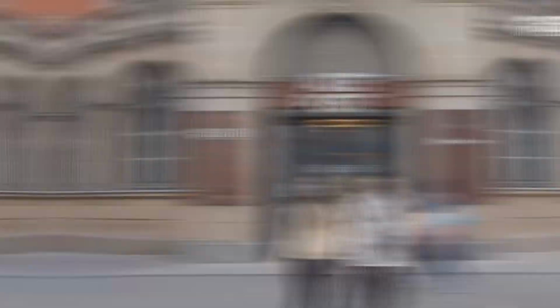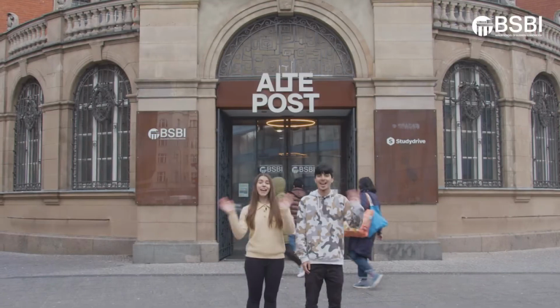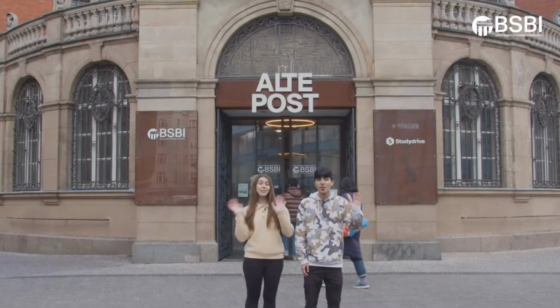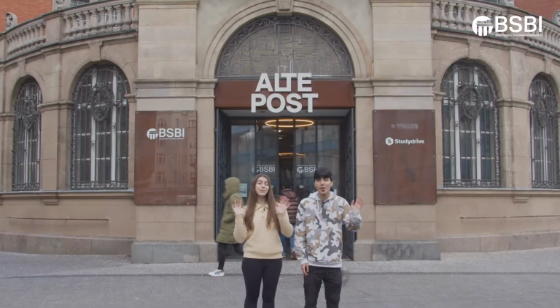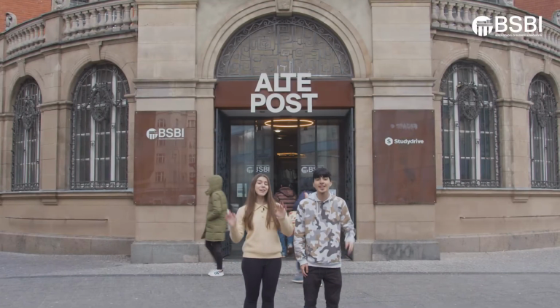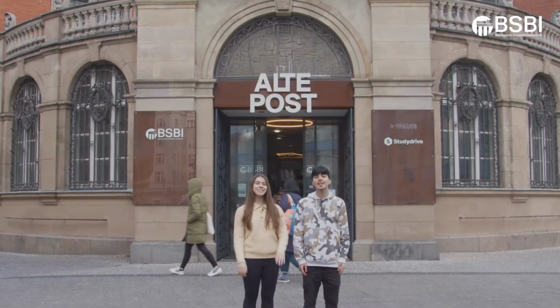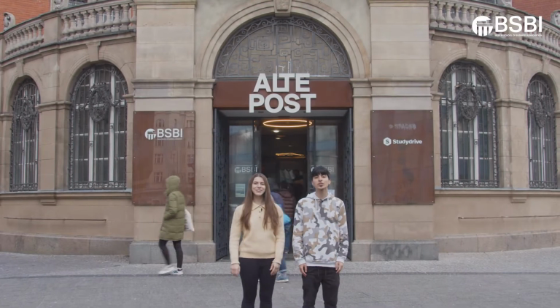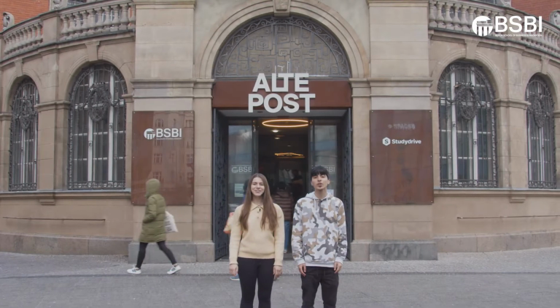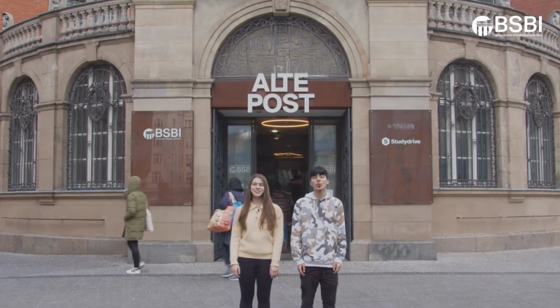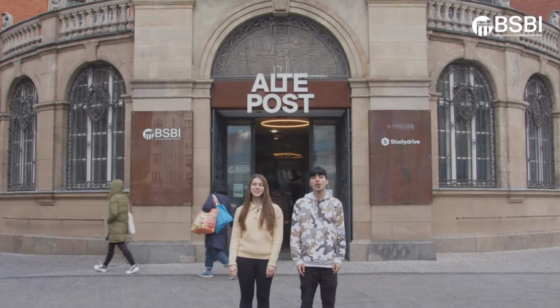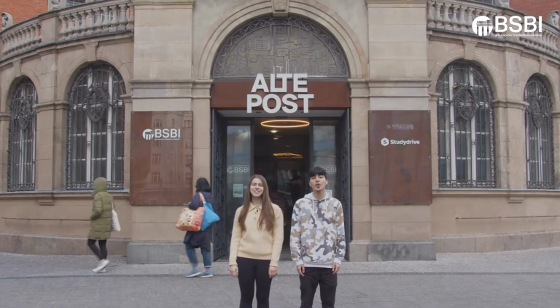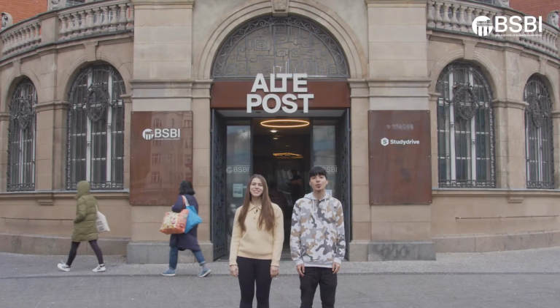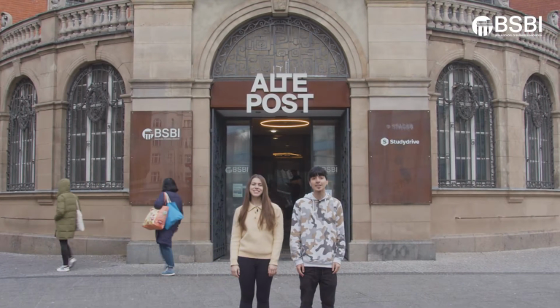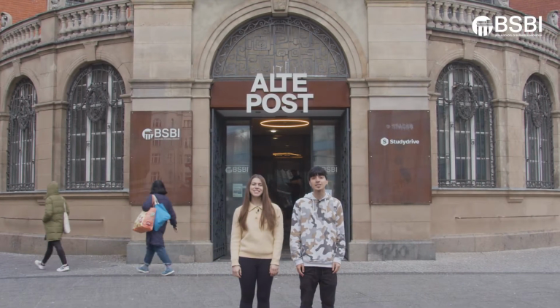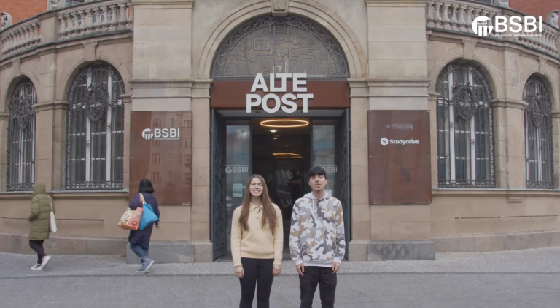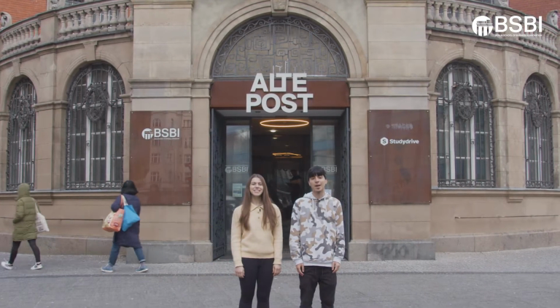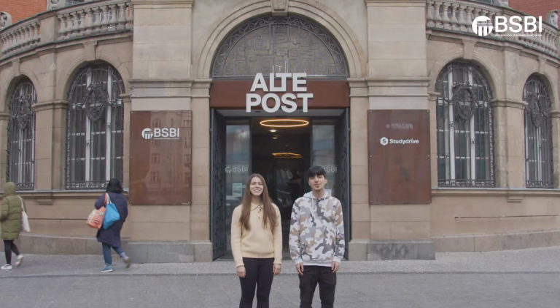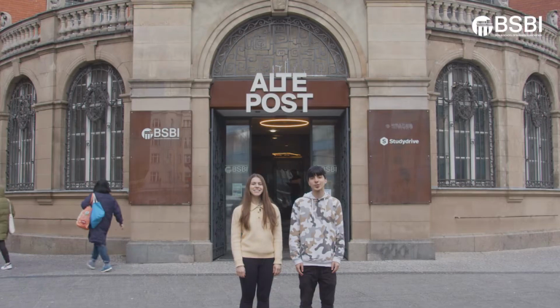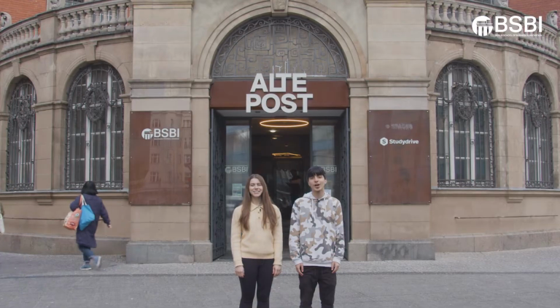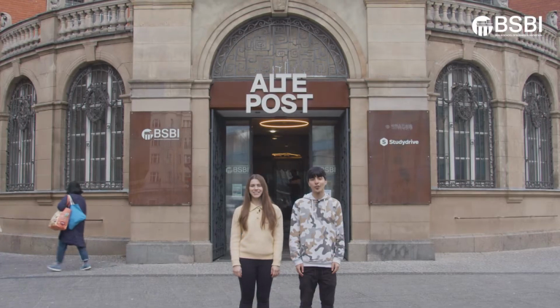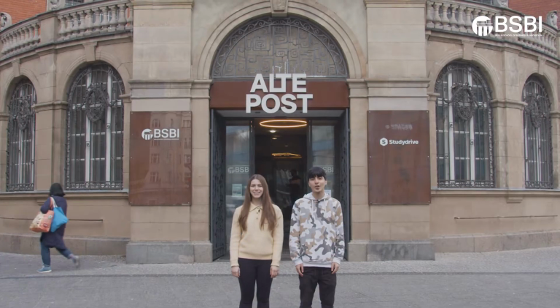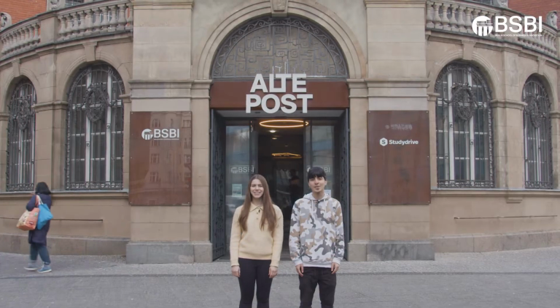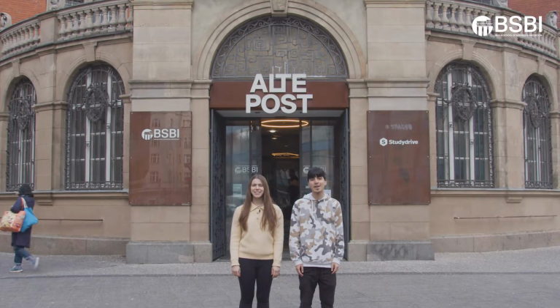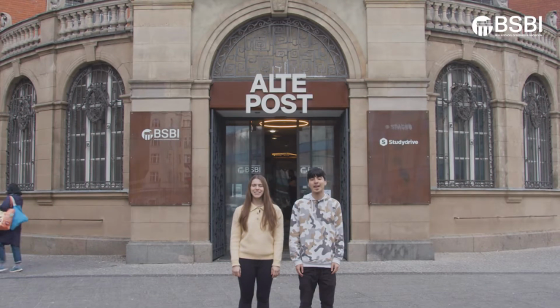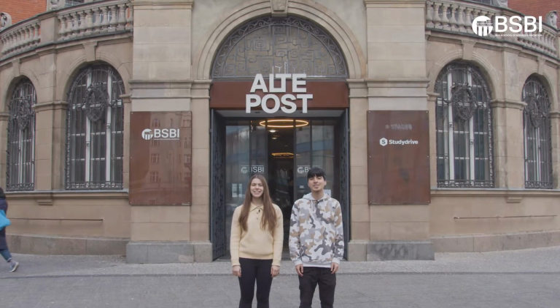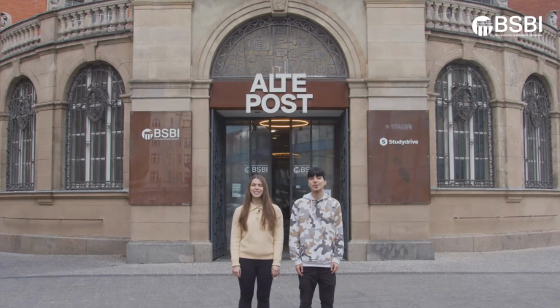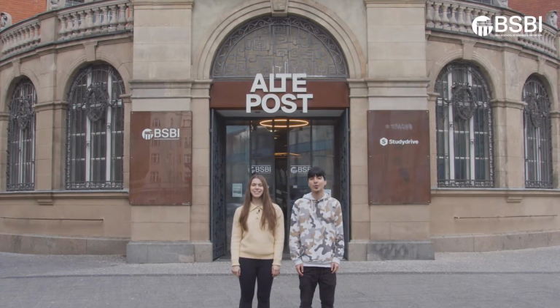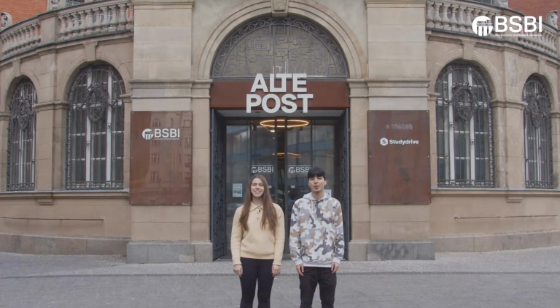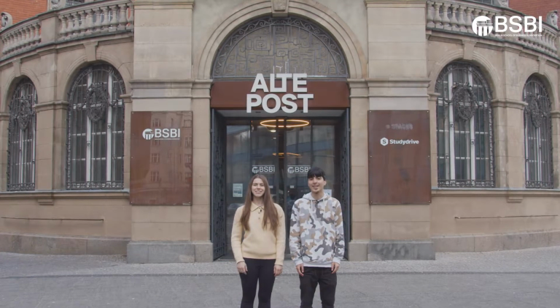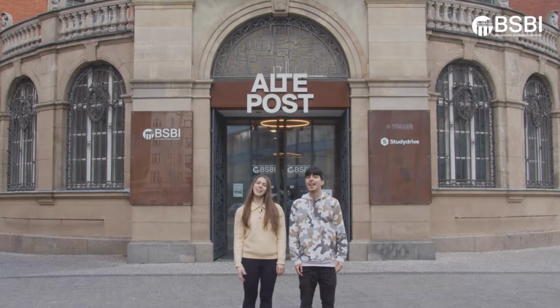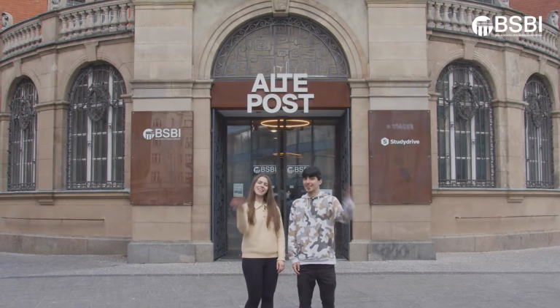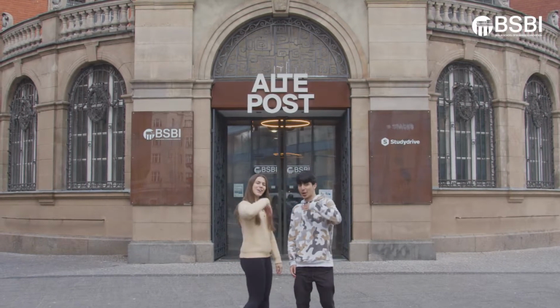Hello everyone! In today's YouTube video we're going to do a complete campus tour of our new BSBI campus here in Nikon Berlin. Let's go!